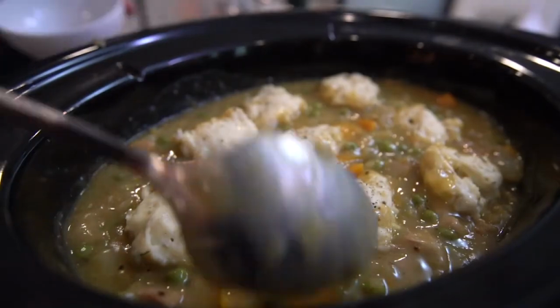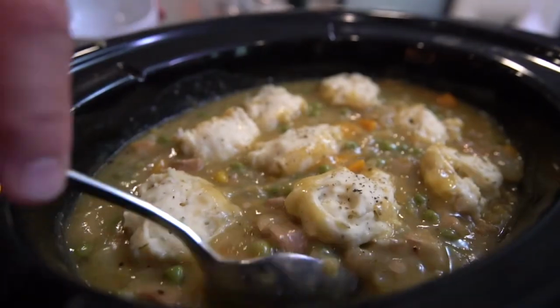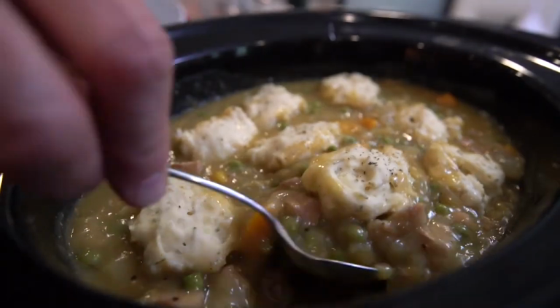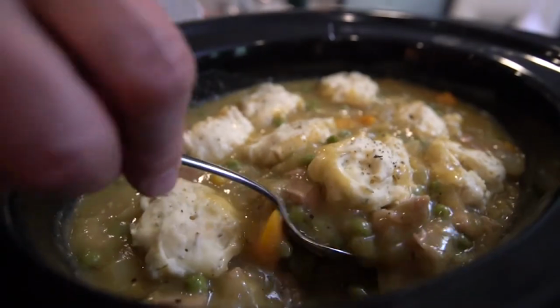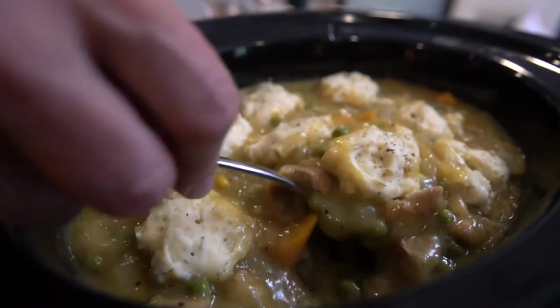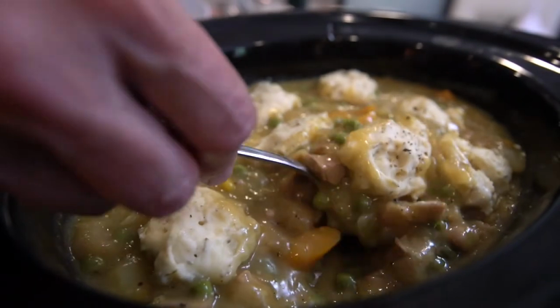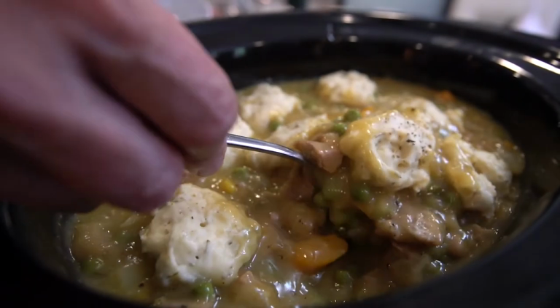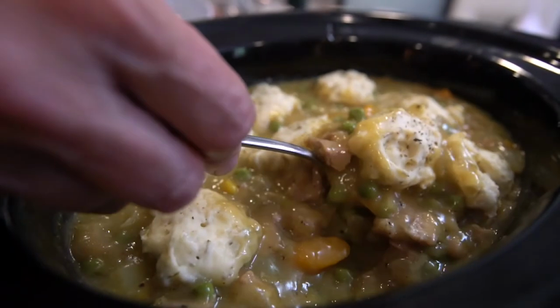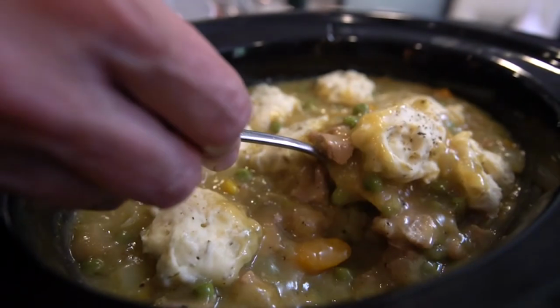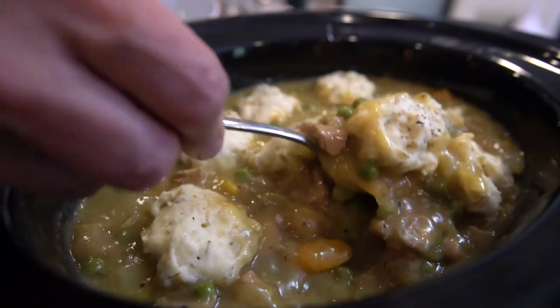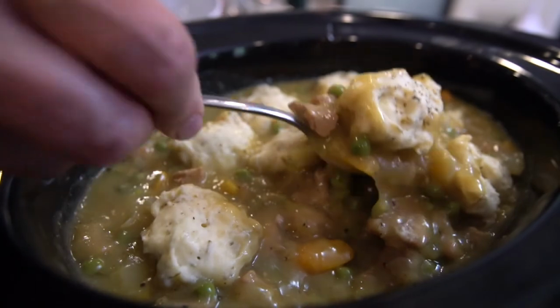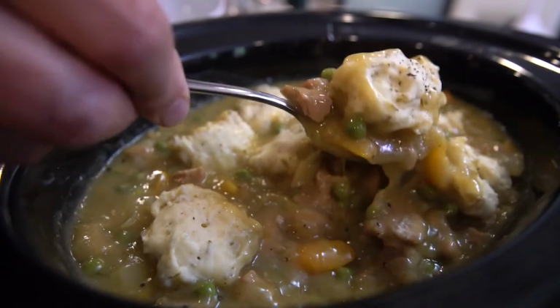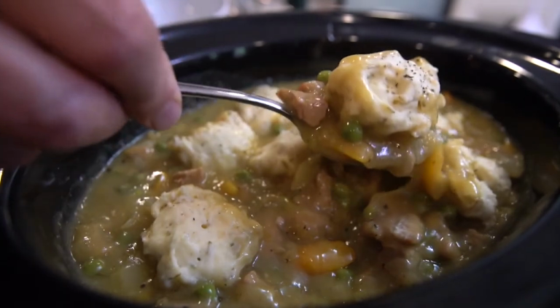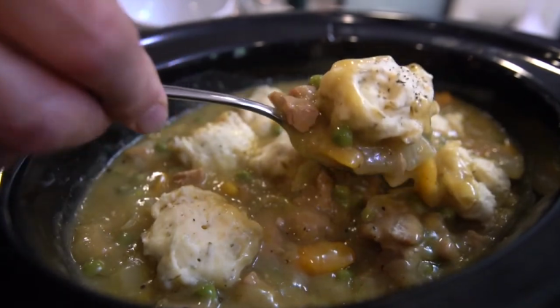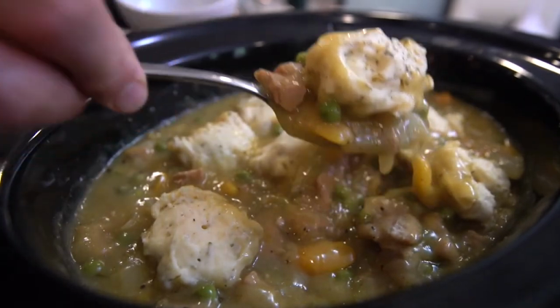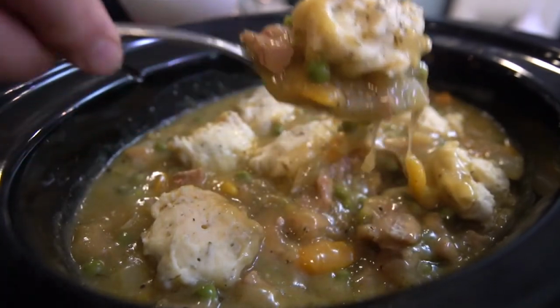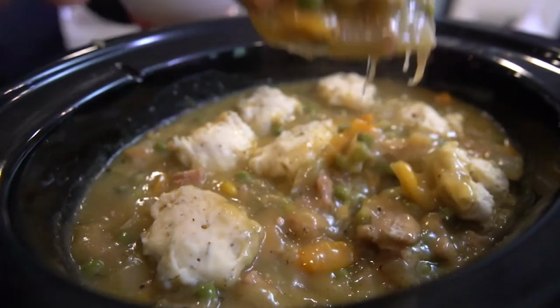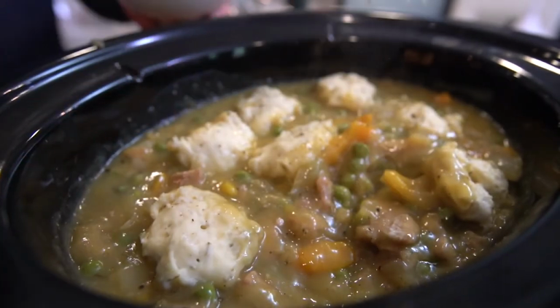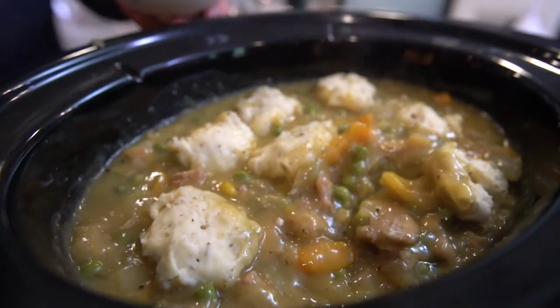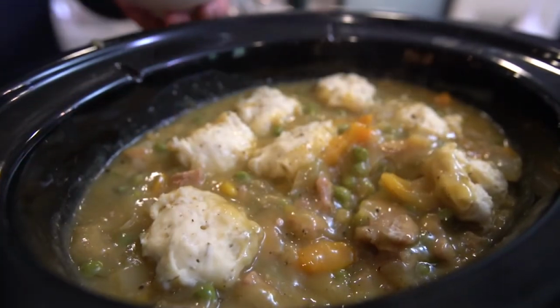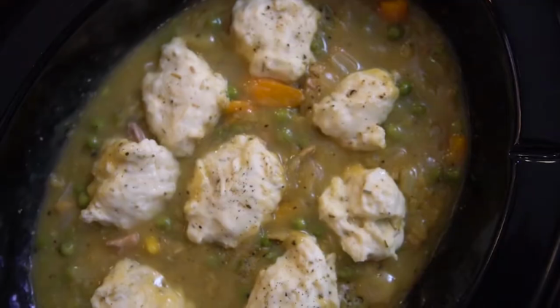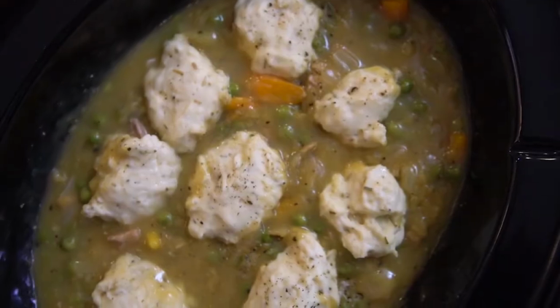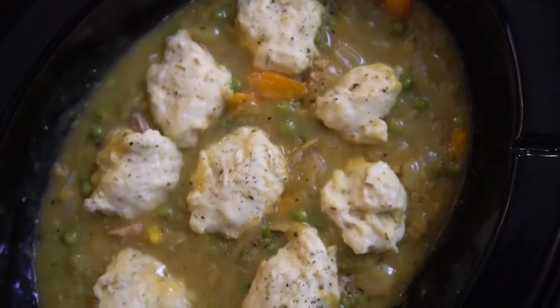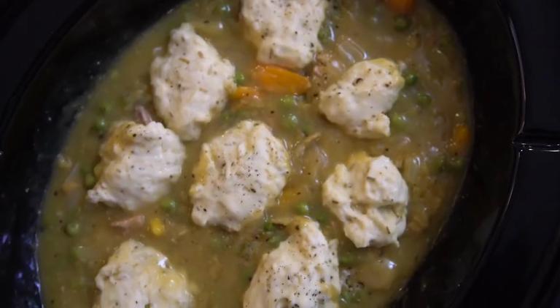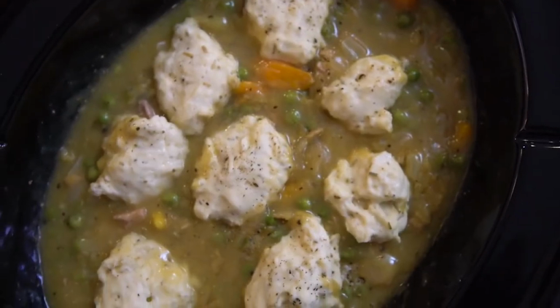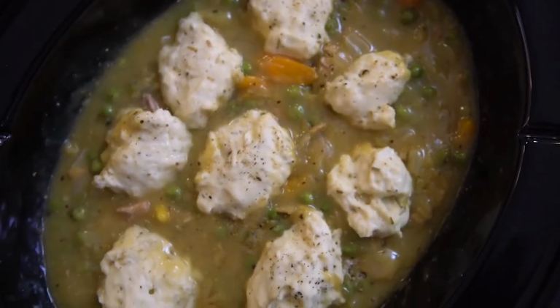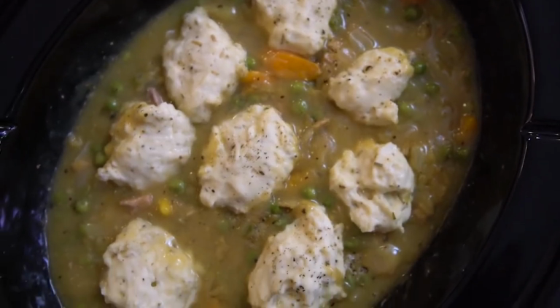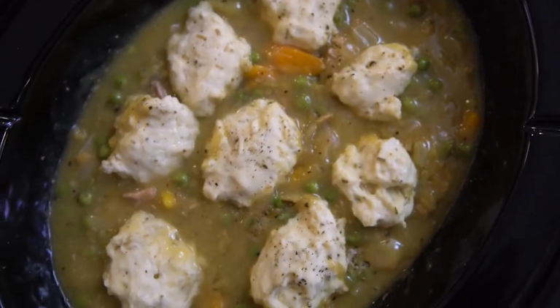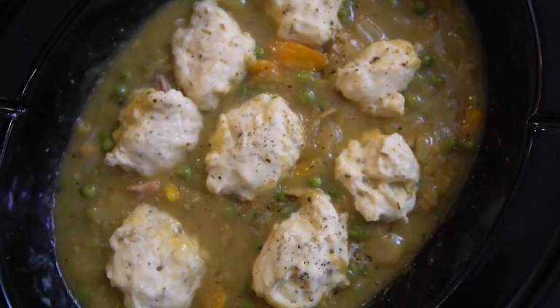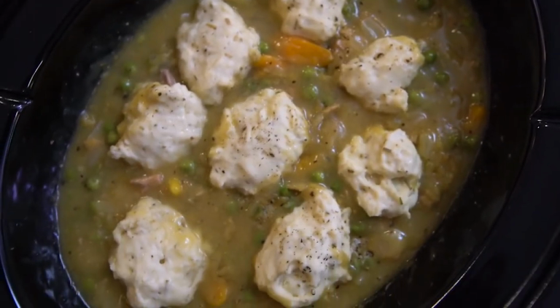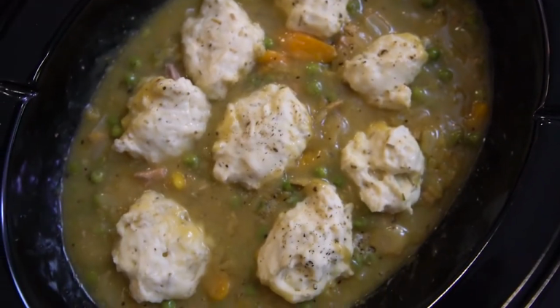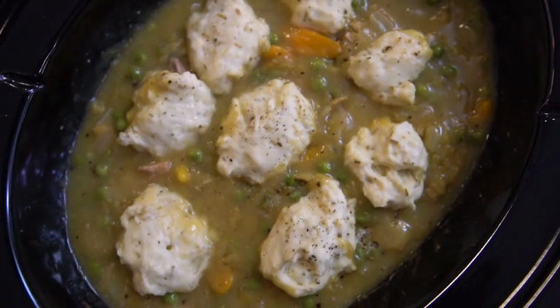And finally, how about a most delicious chicken and dumplings ready for foul weather season?